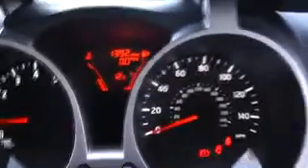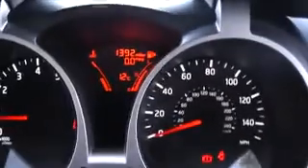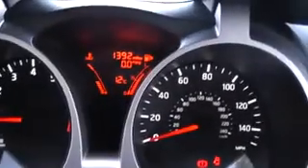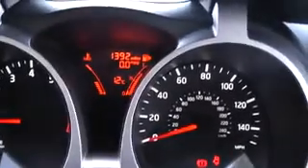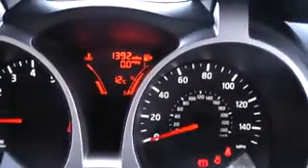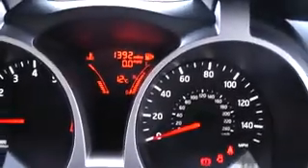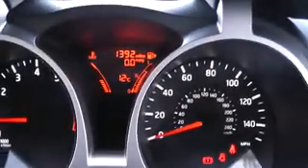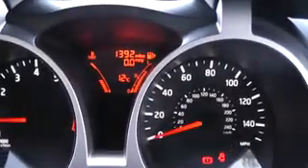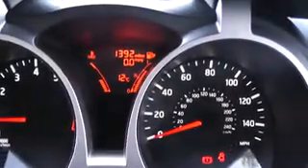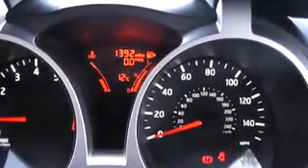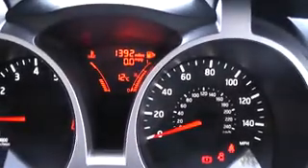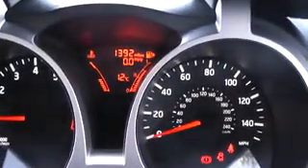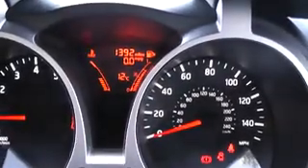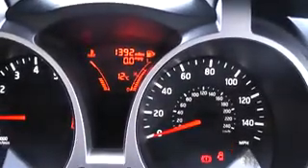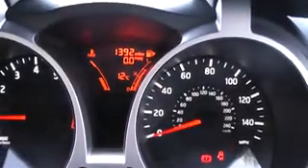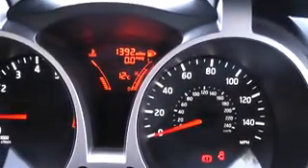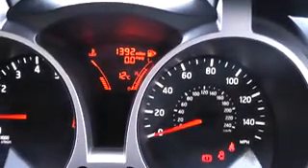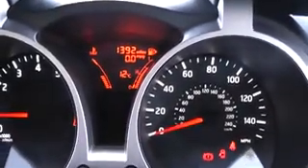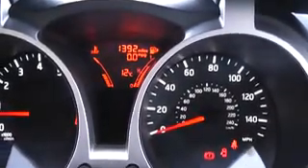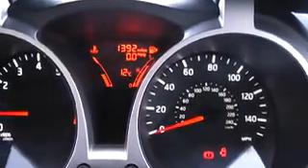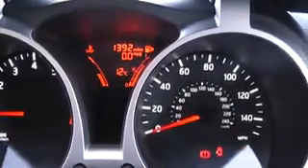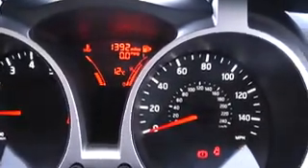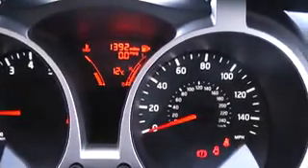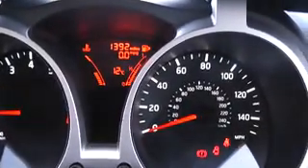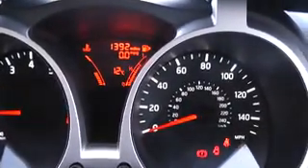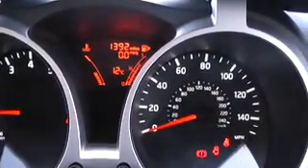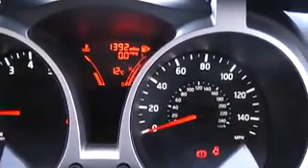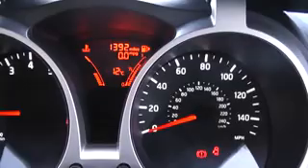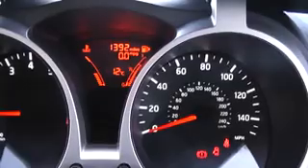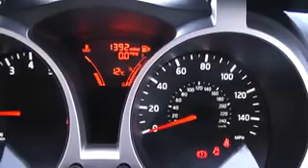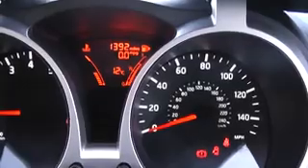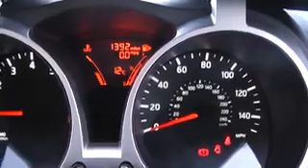Current mileage on this vehicle is 1,392 — fantastic mileage.